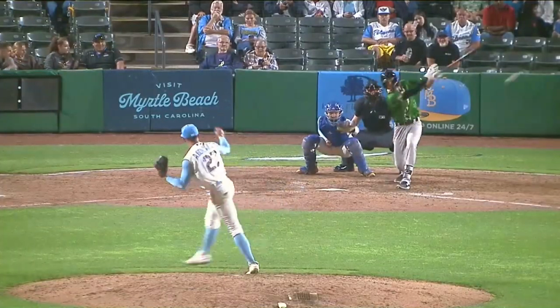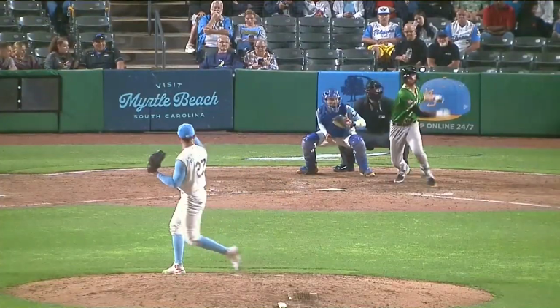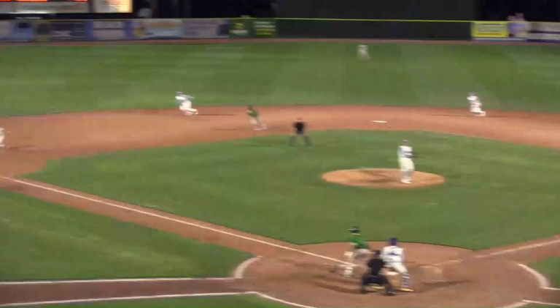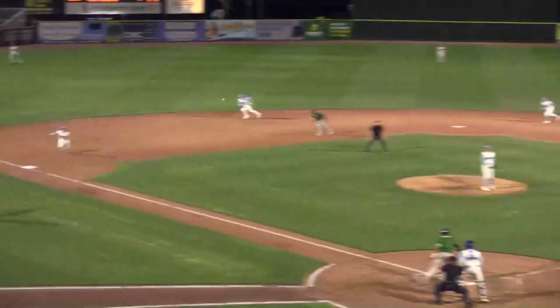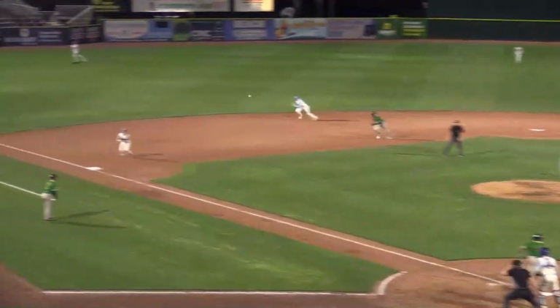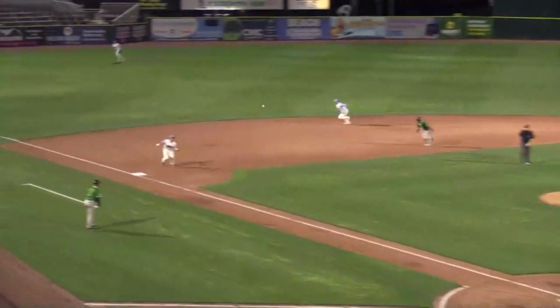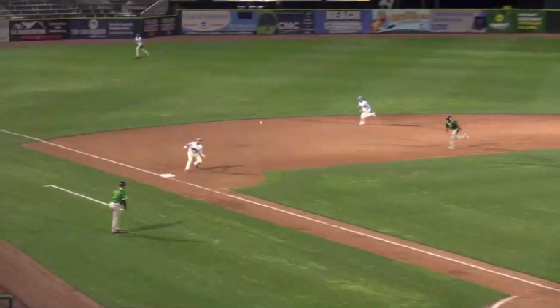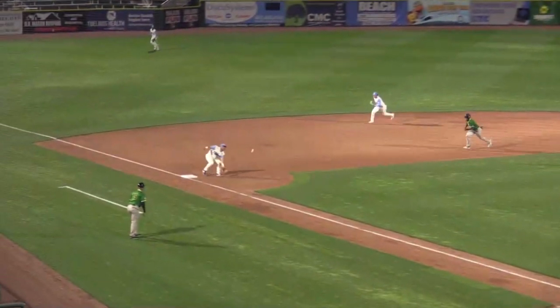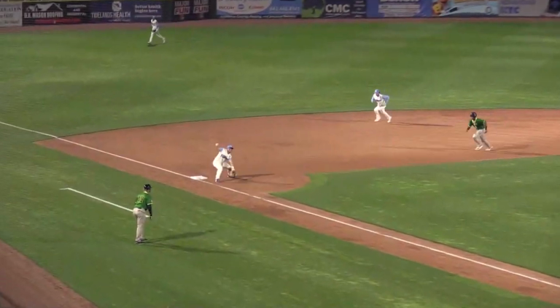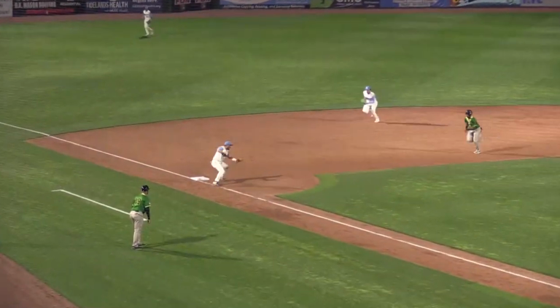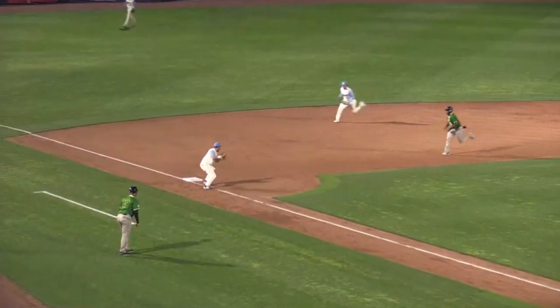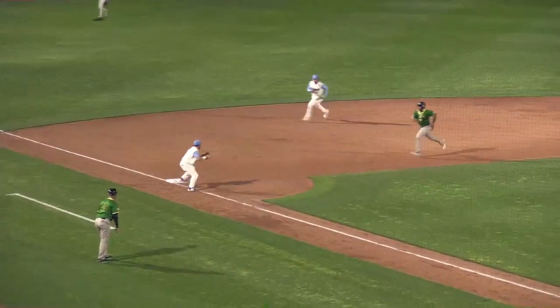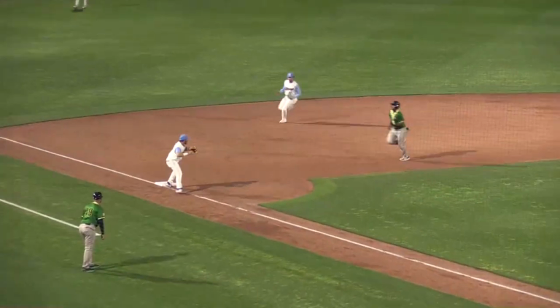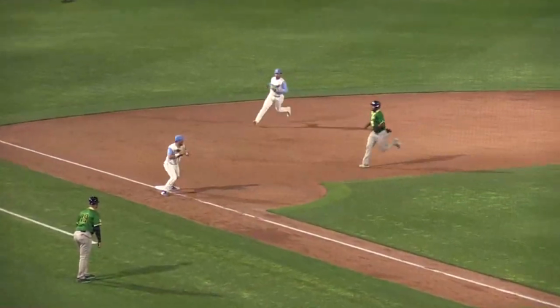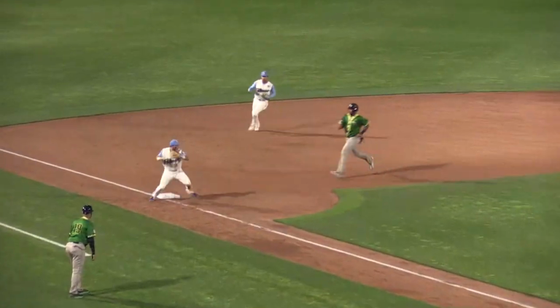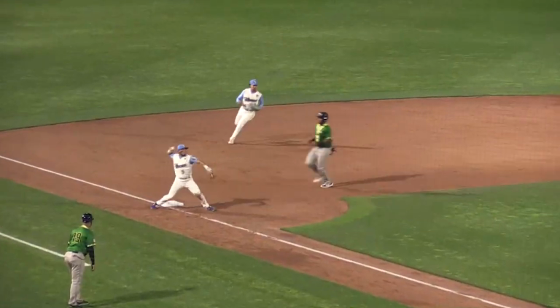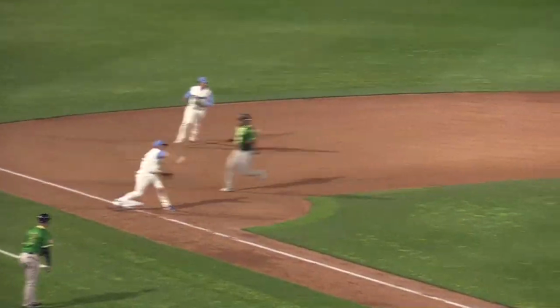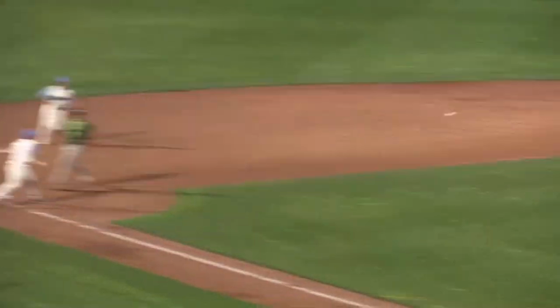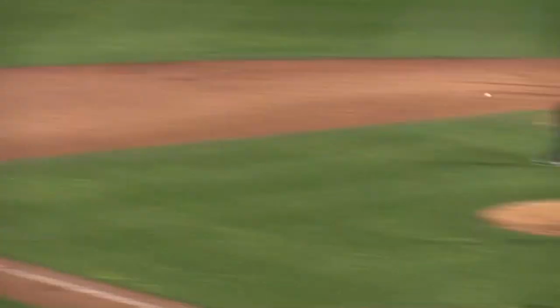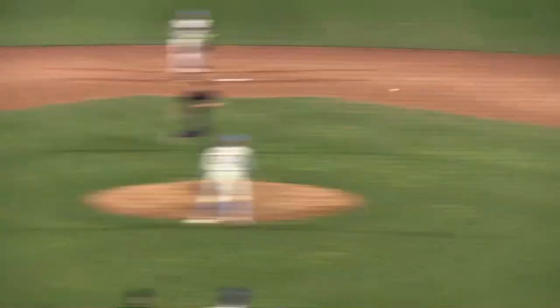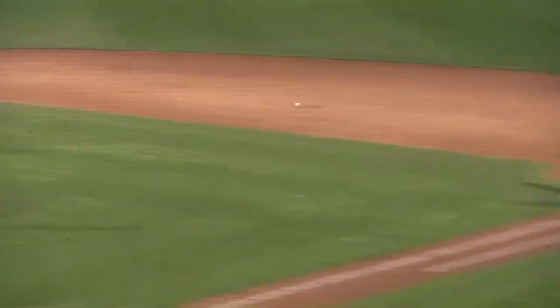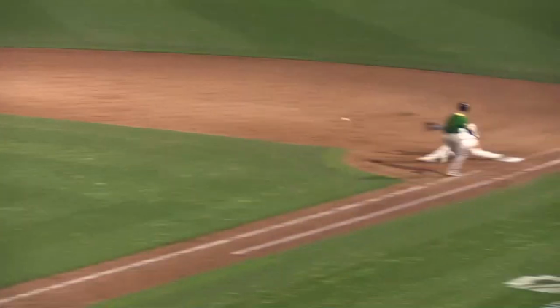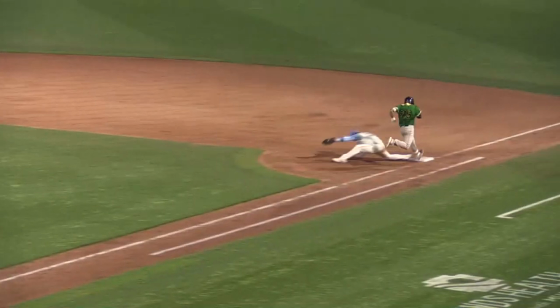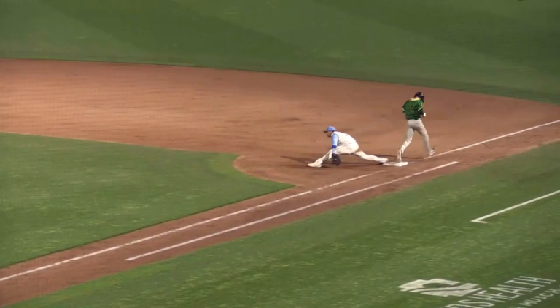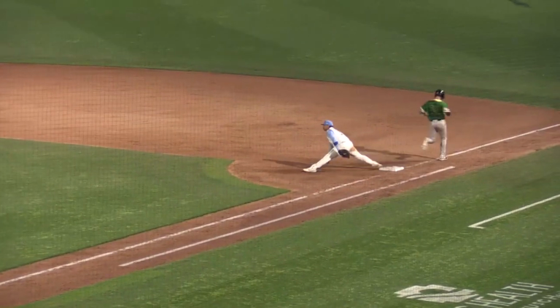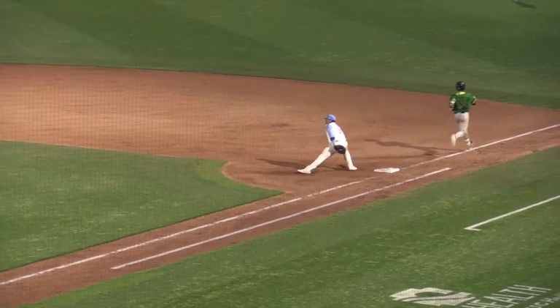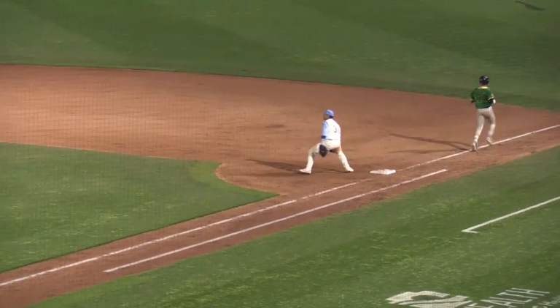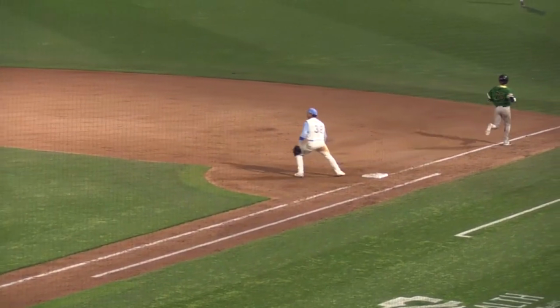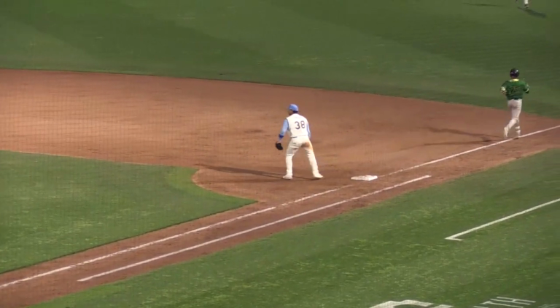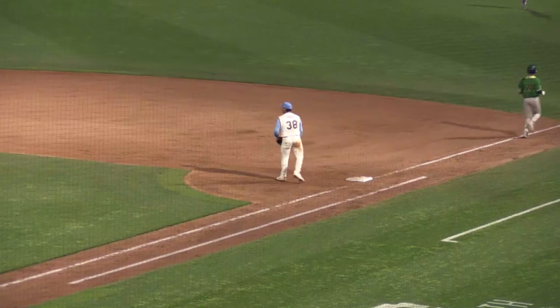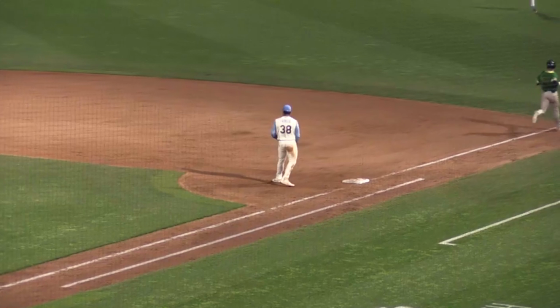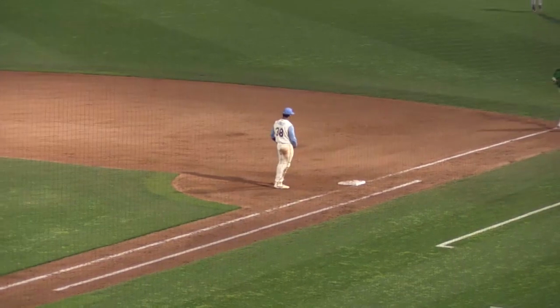A one-pitch tapped over to third base. Mora scoops it up. Tags his own bag. Goes the long way. And it's a double play.